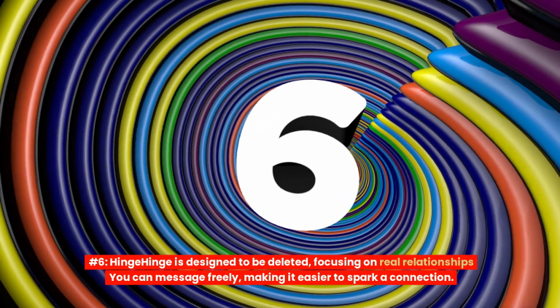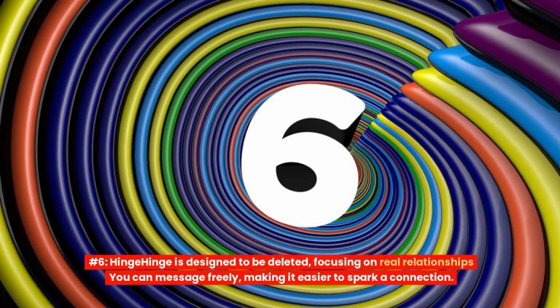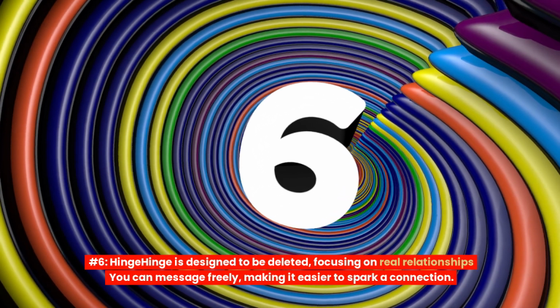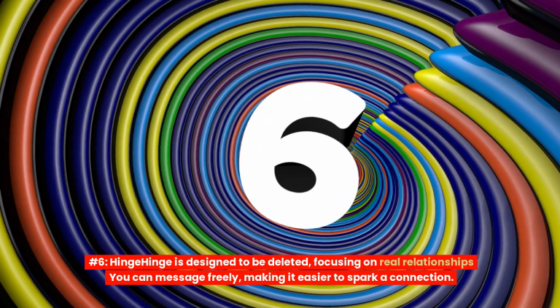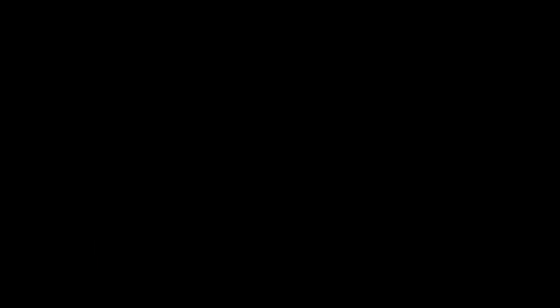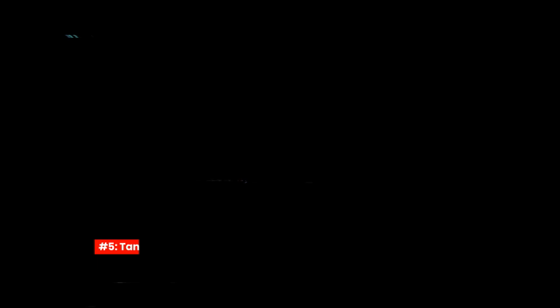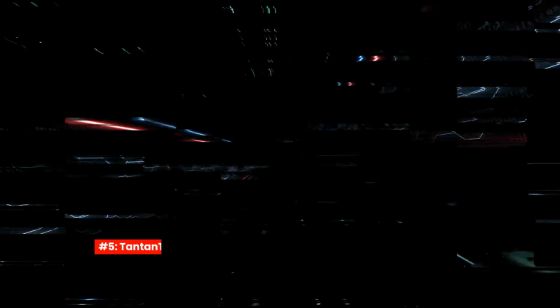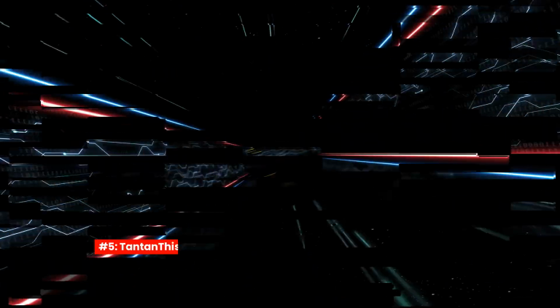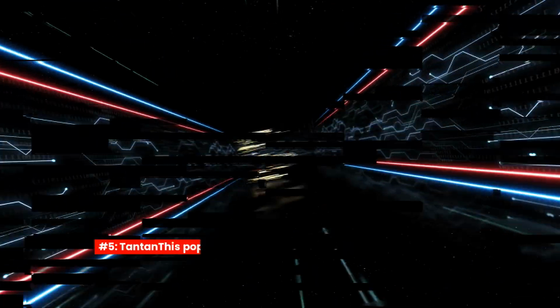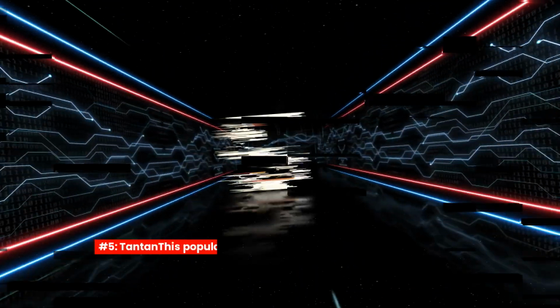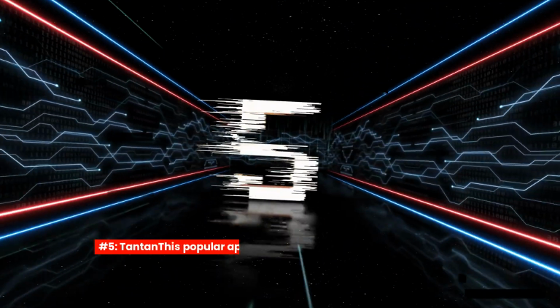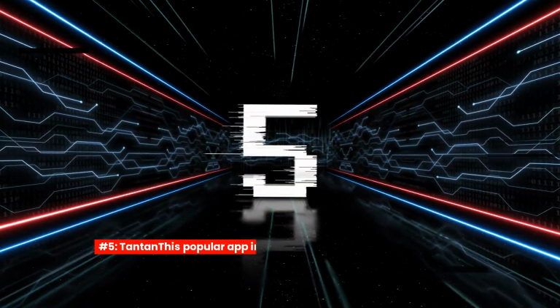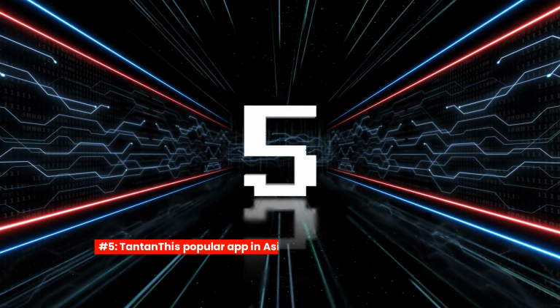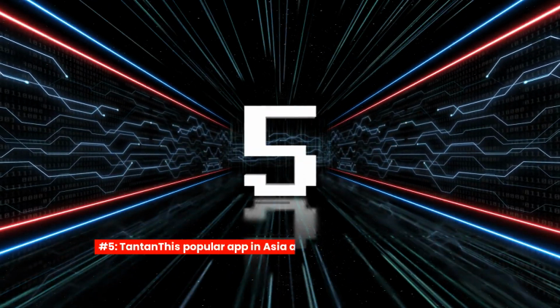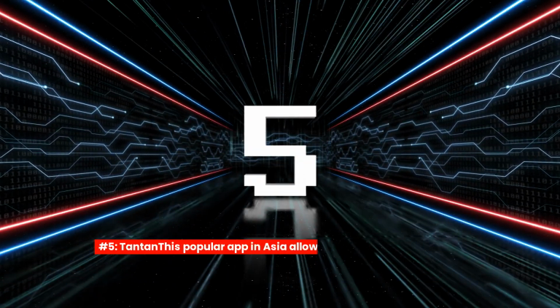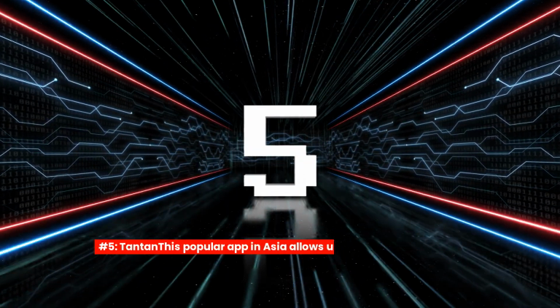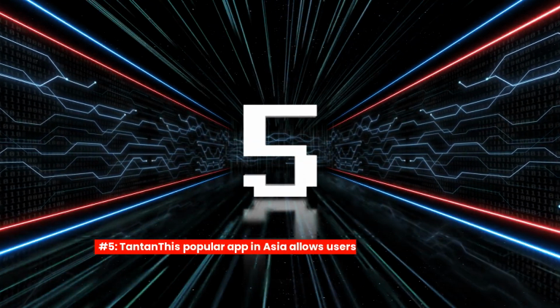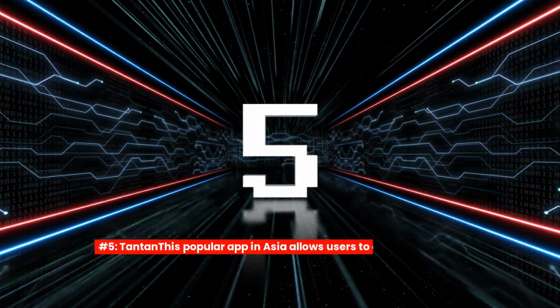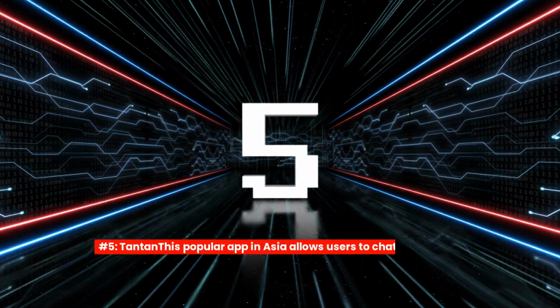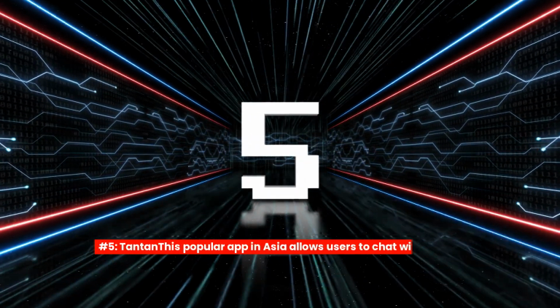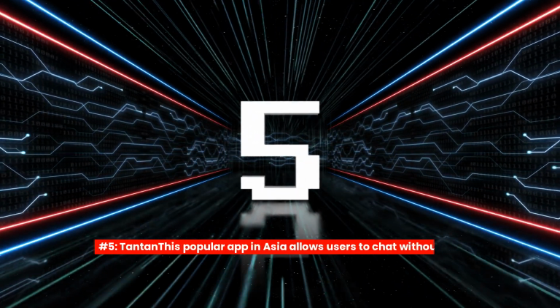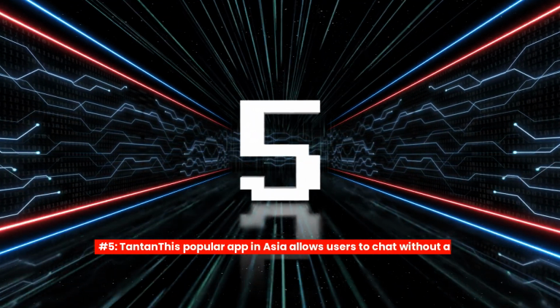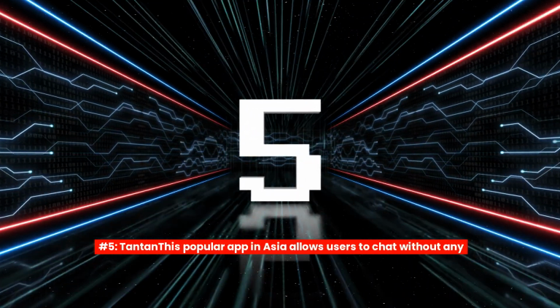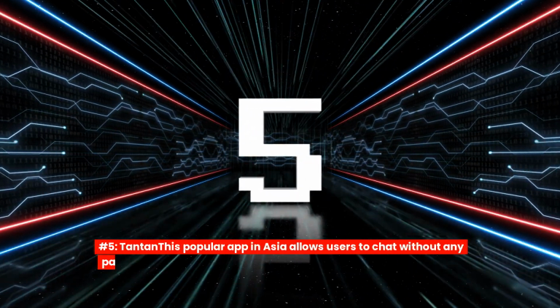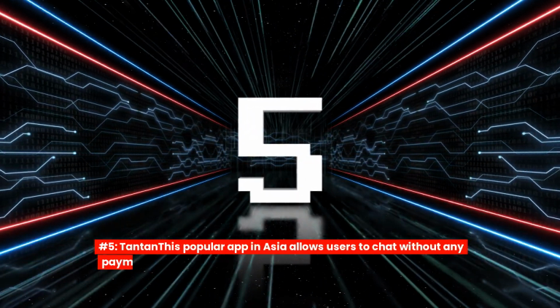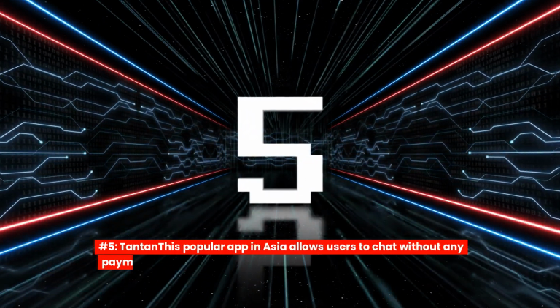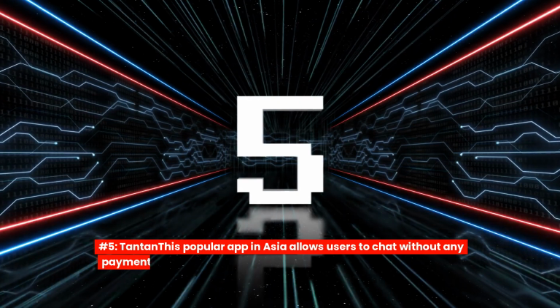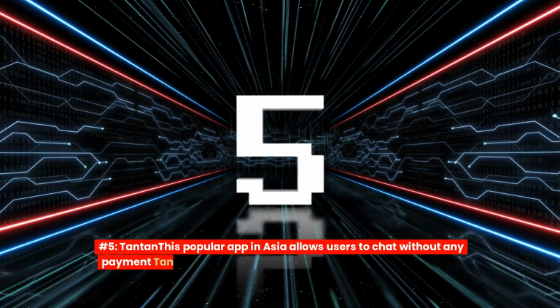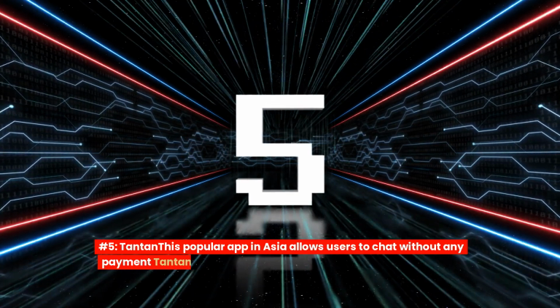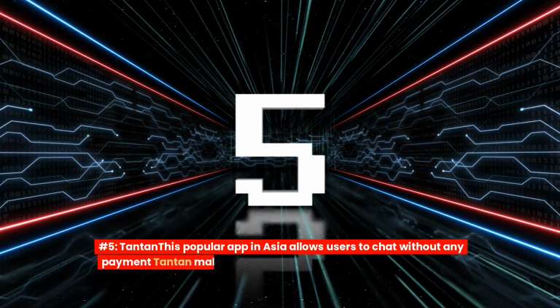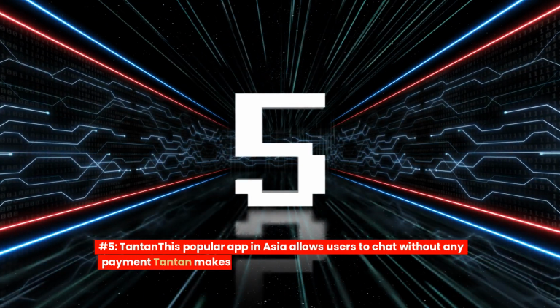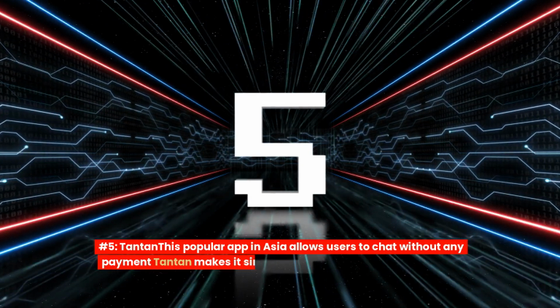Number 5: Tan Tan. This popular app in Asia allows users to chat without any payment. Tan Tan makes it simple to swipe and connect with others nearby.